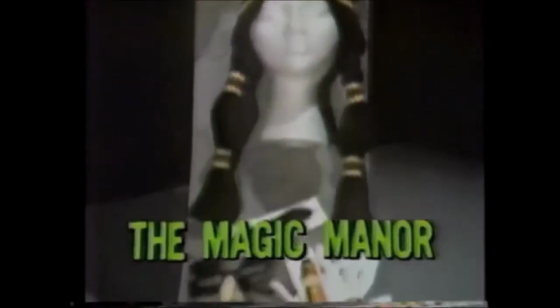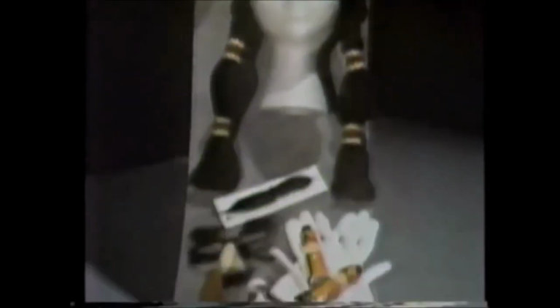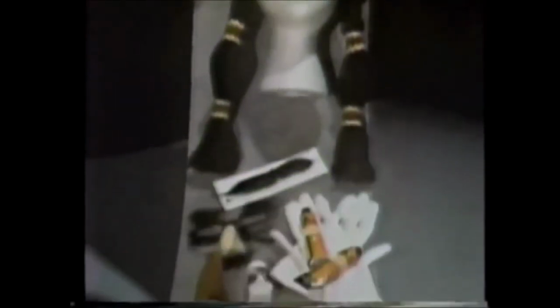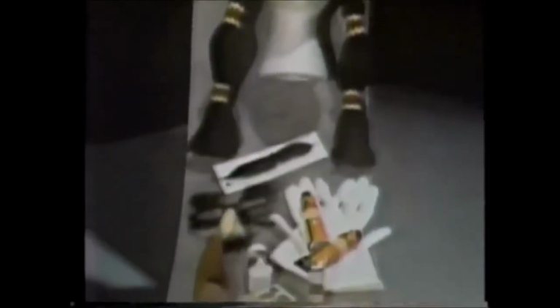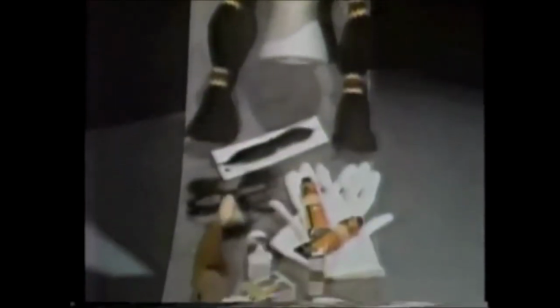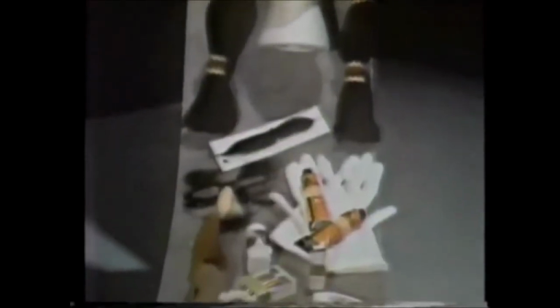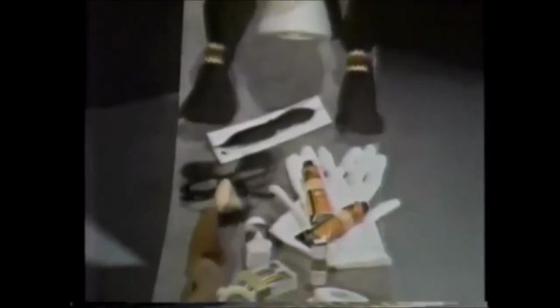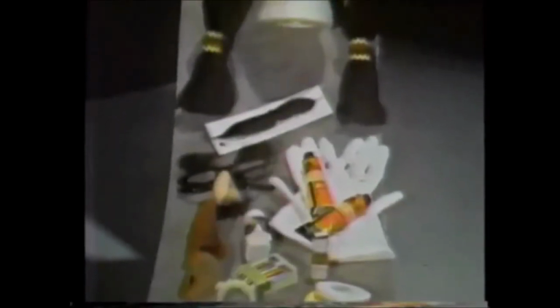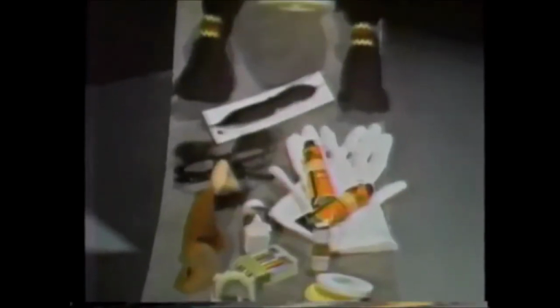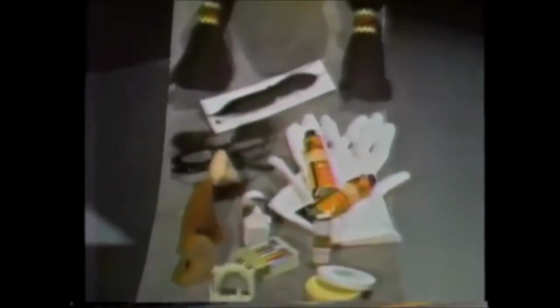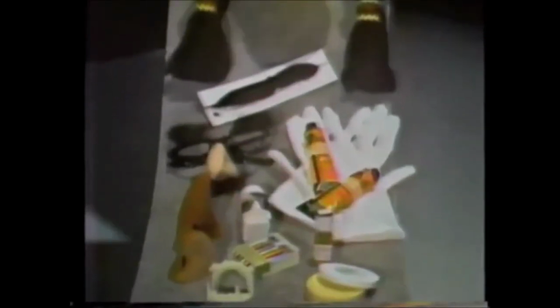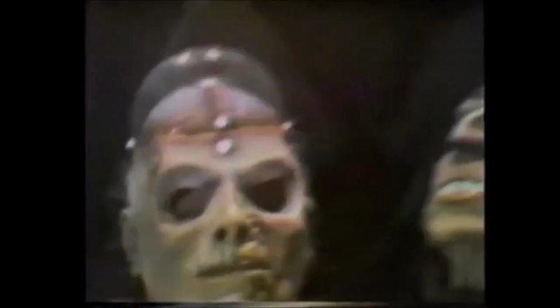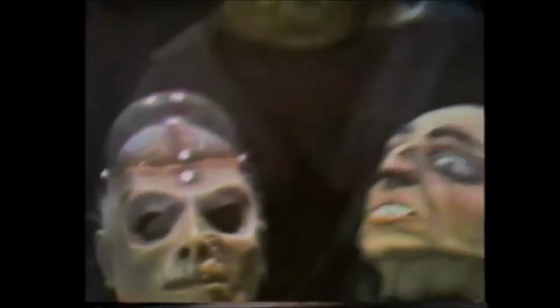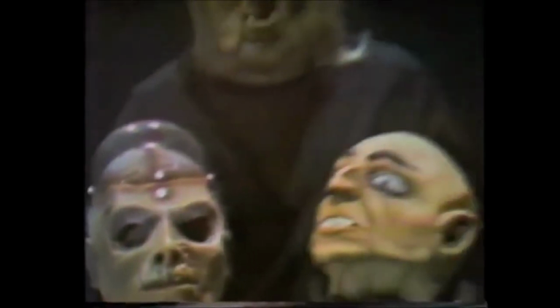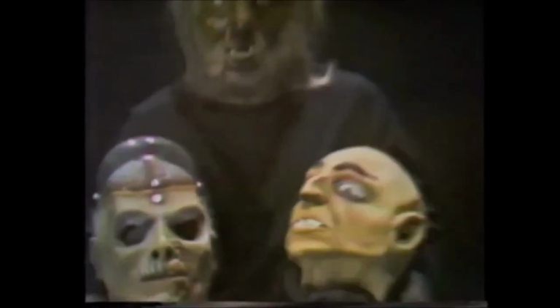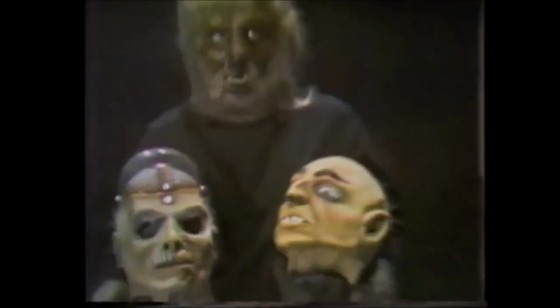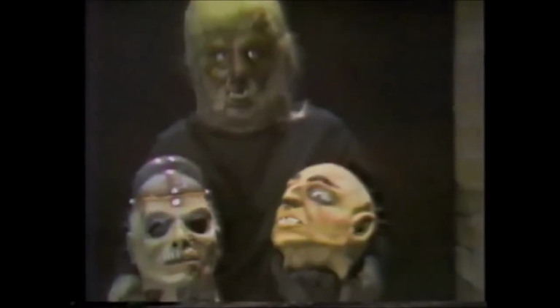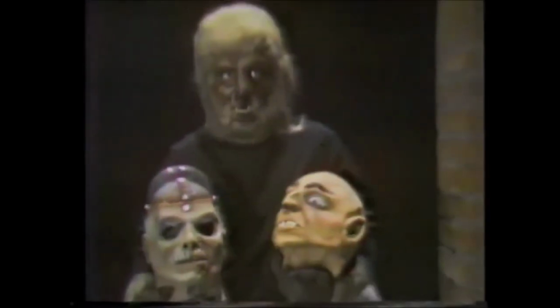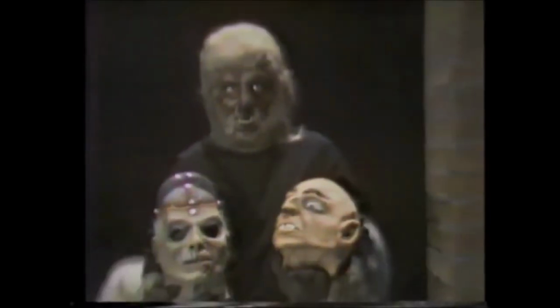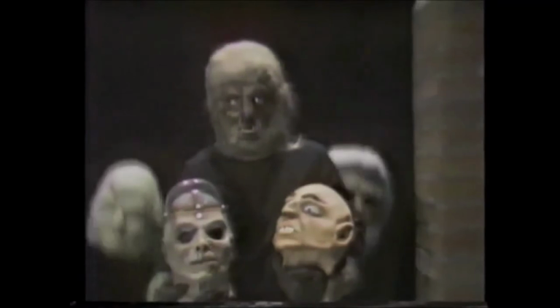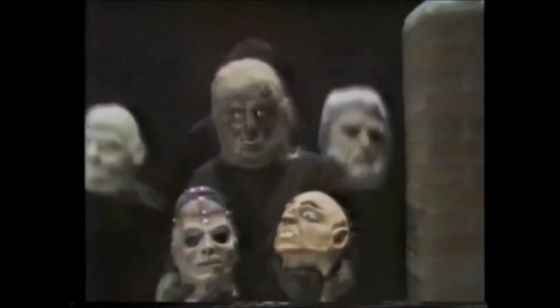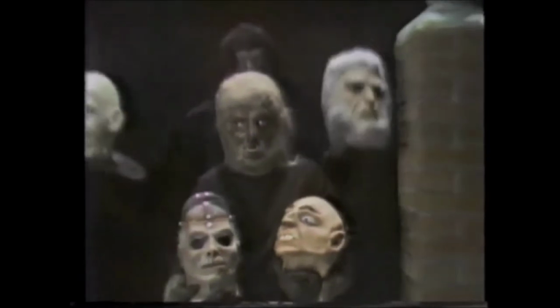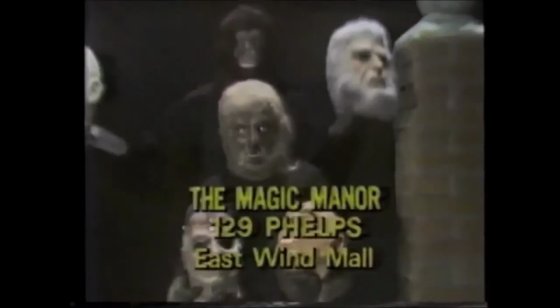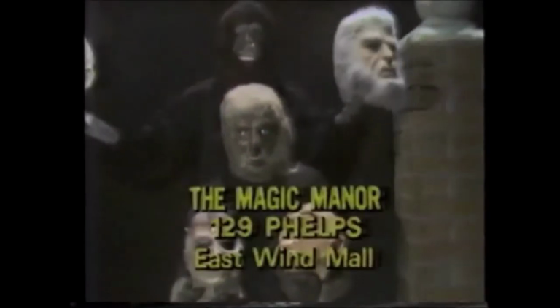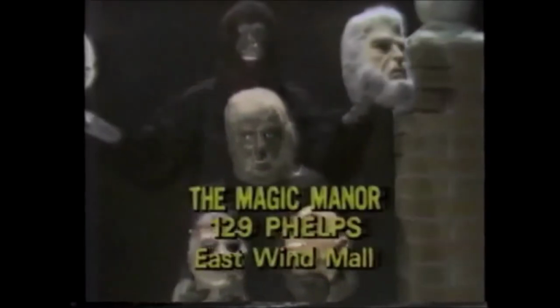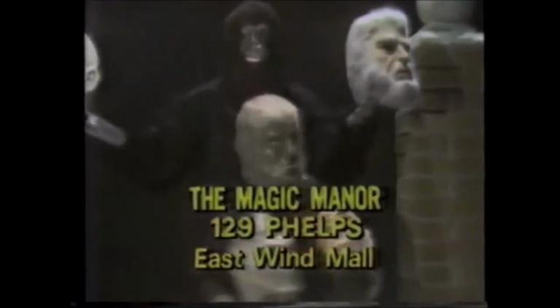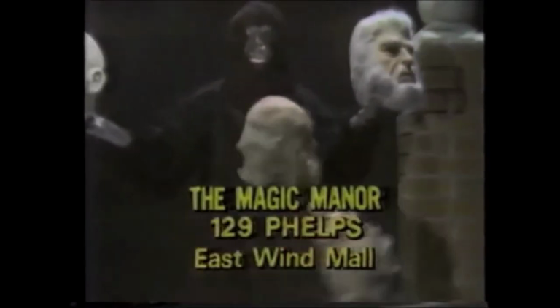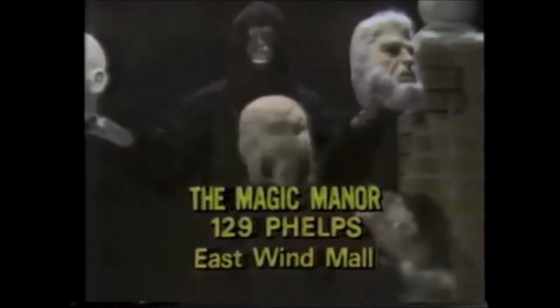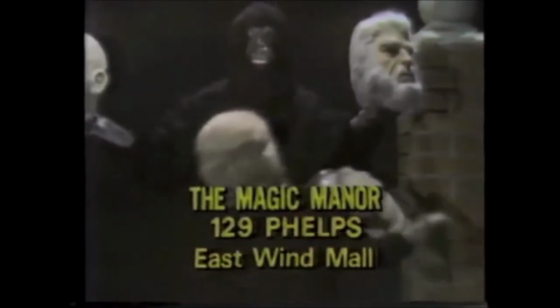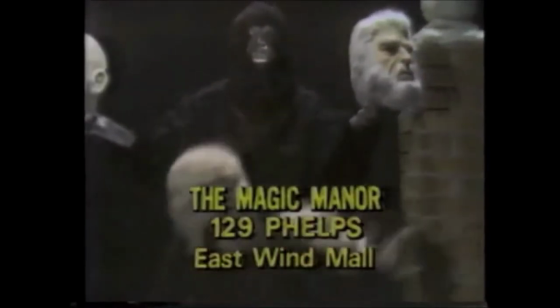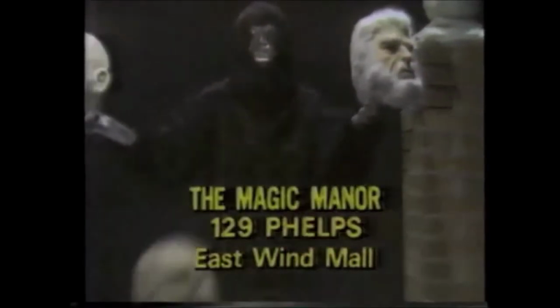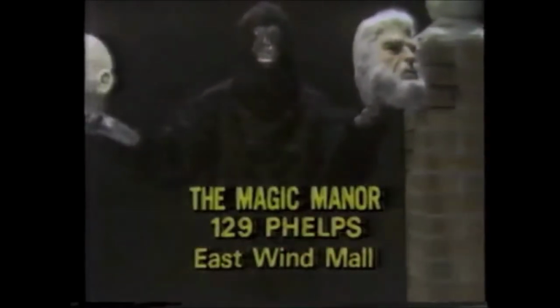This Halloween, remember Magic Manor — wigs, masks, makeup, costumes. Shockingly authentic. Magic Manor, East Wind Mall.